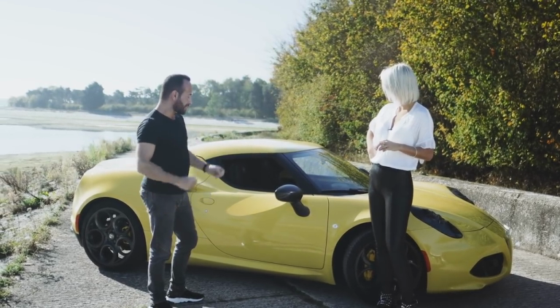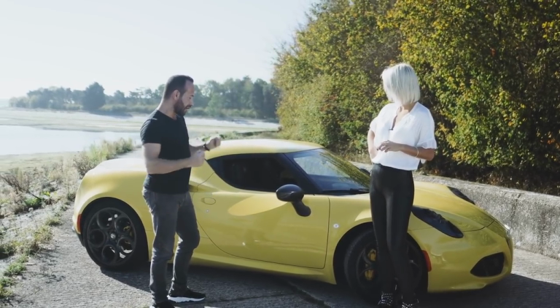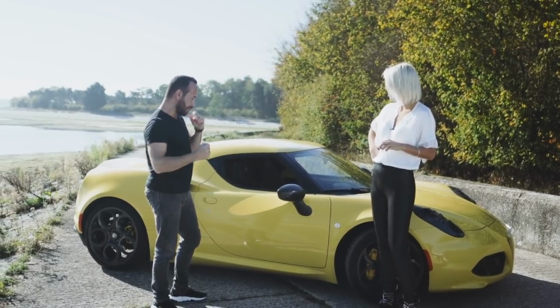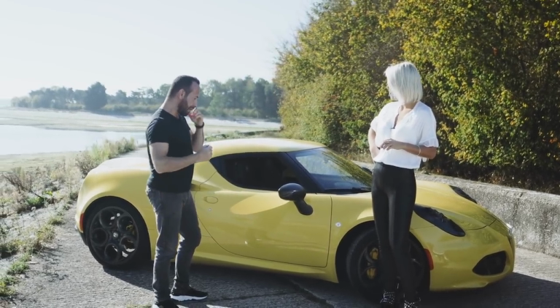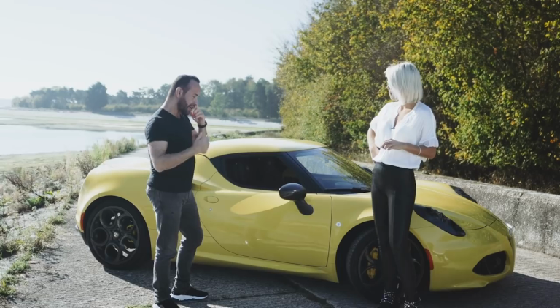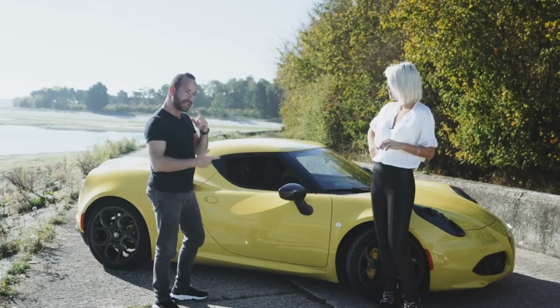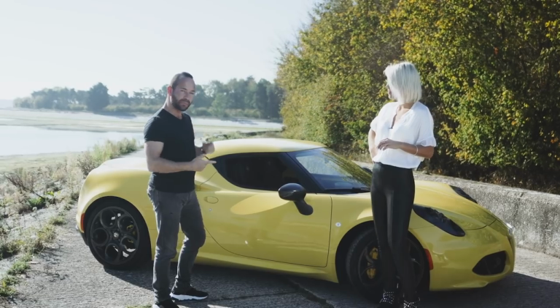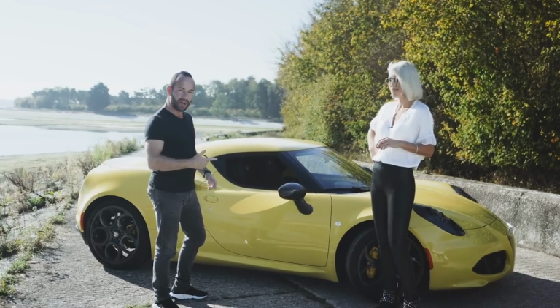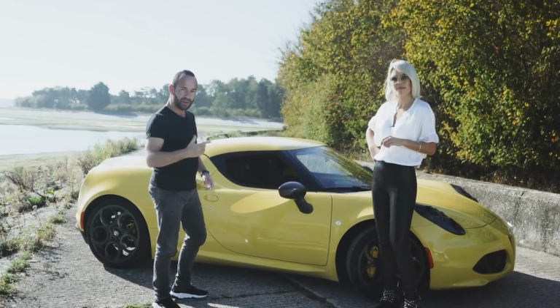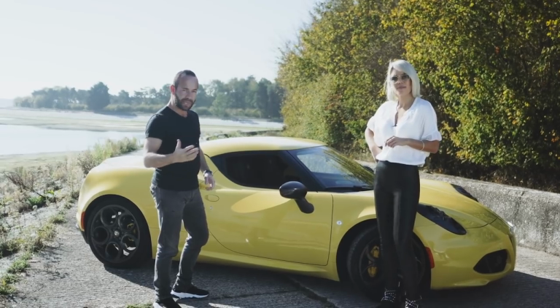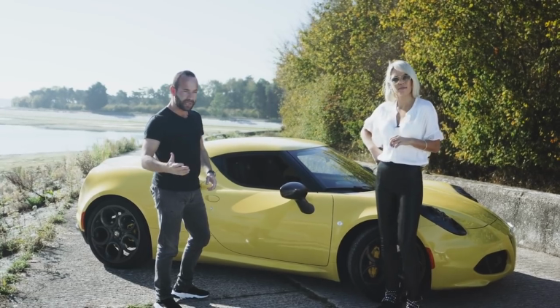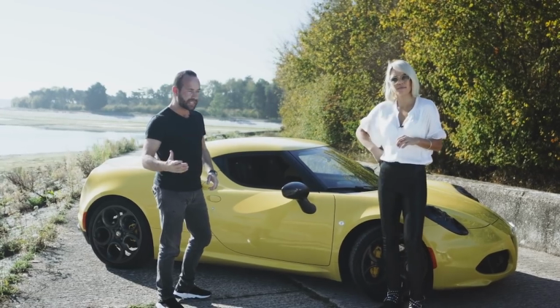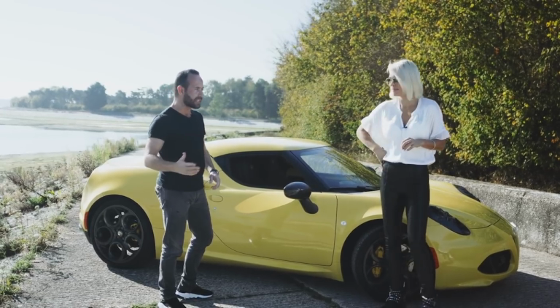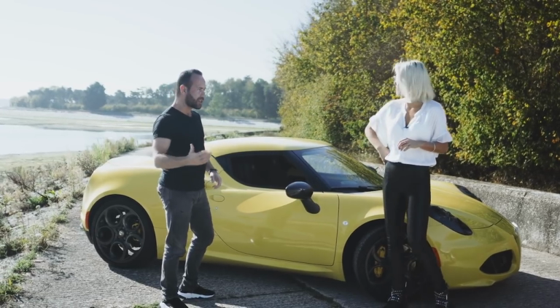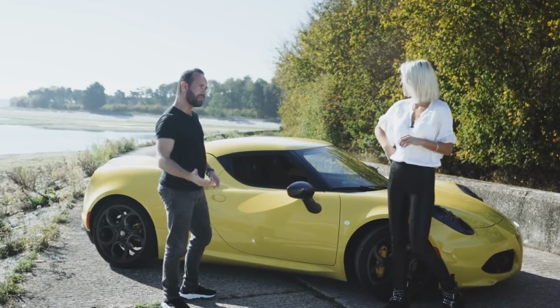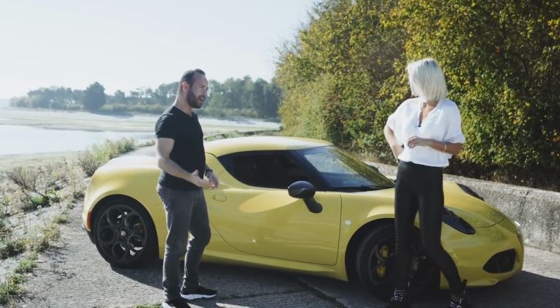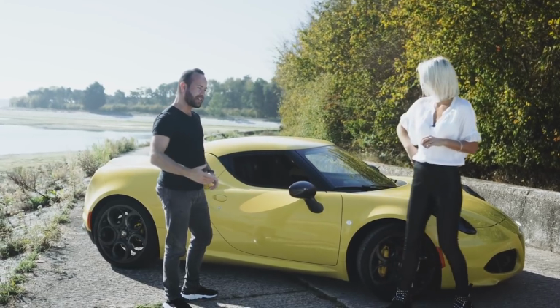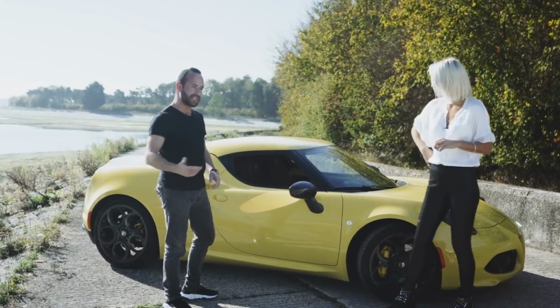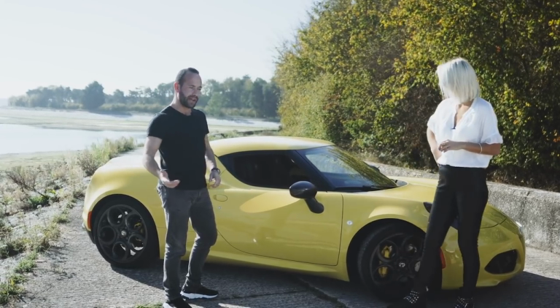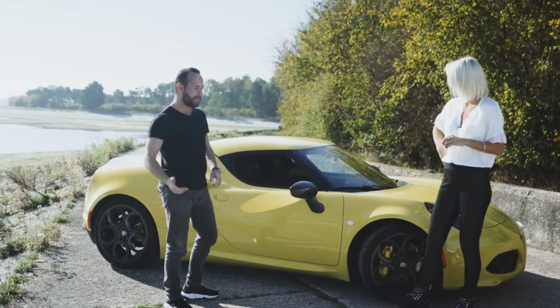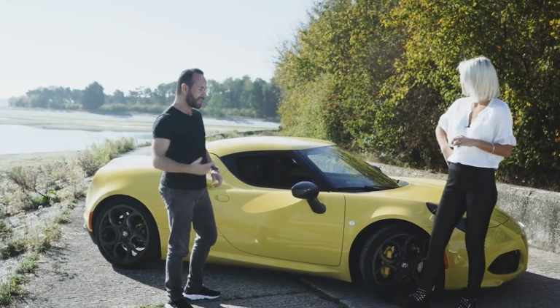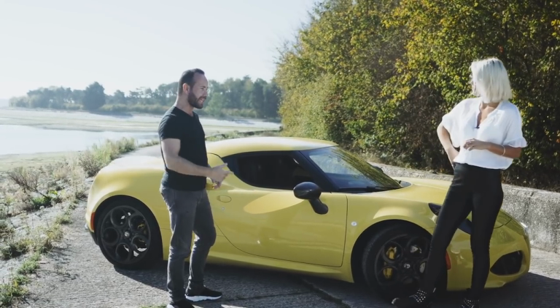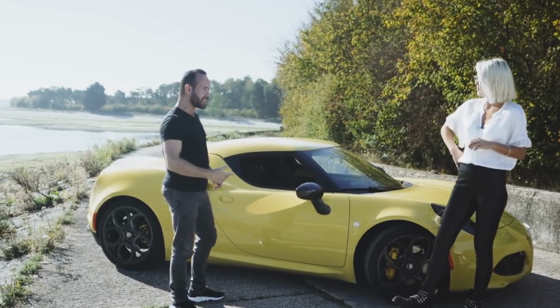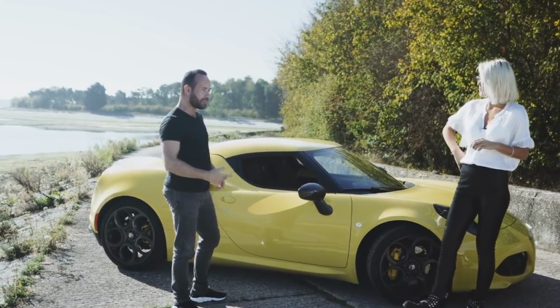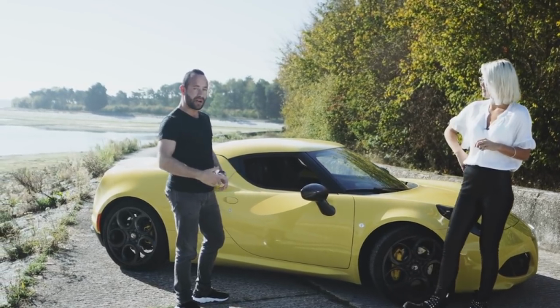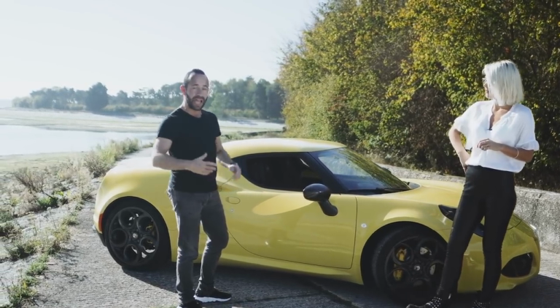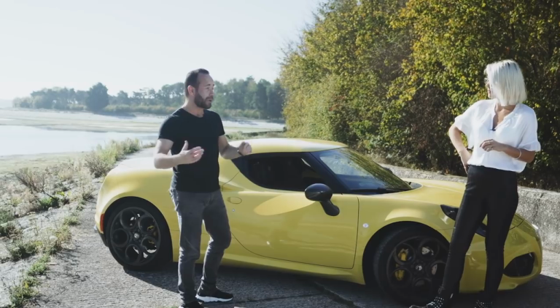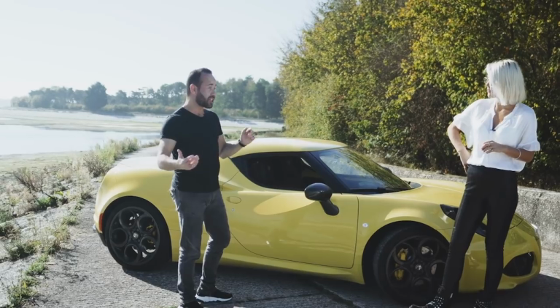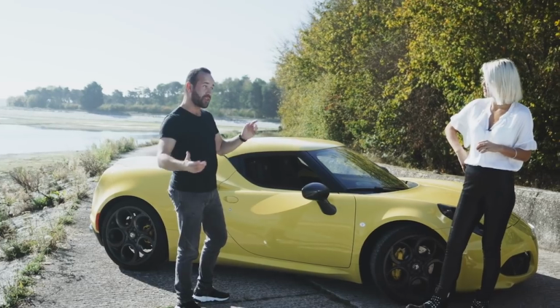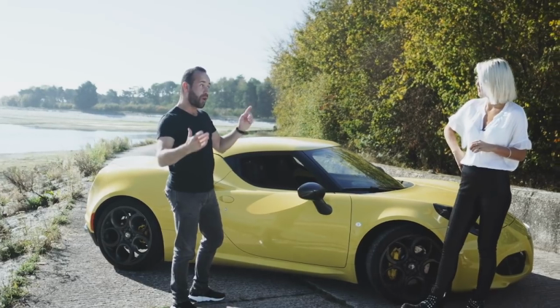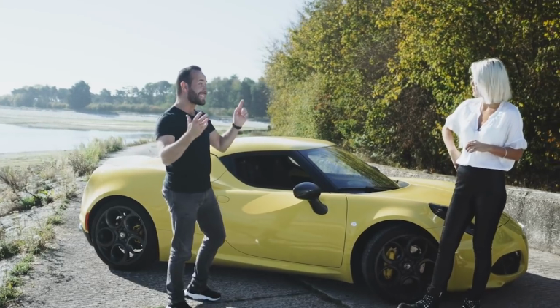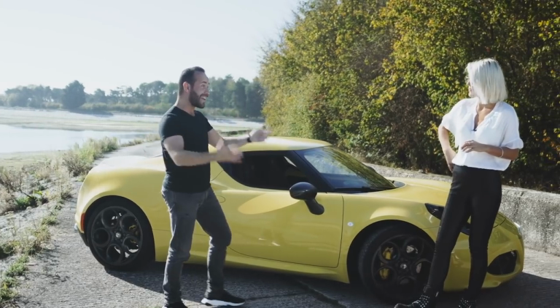This one was £62,000 with lots of extras, but now they're £40,000 and I think they are the absolute bargain junior supercar. A lot of people have said it's not a supercar on Instagram, but I think it is a supercar and we're going to show you why today.